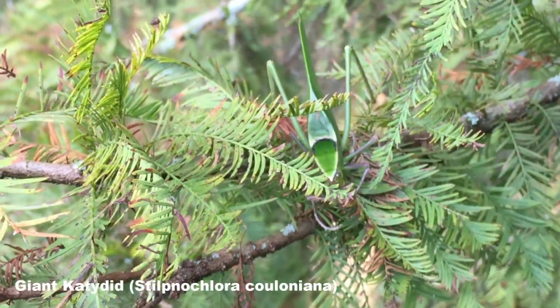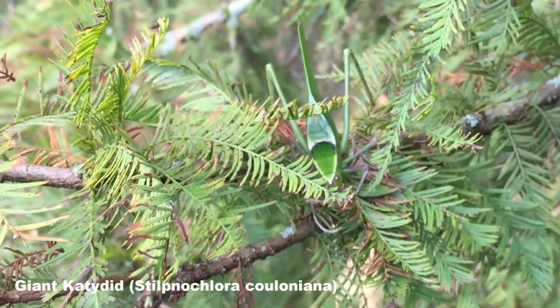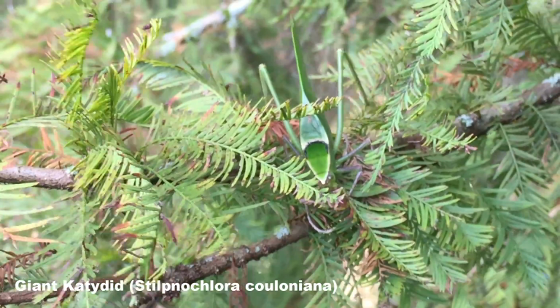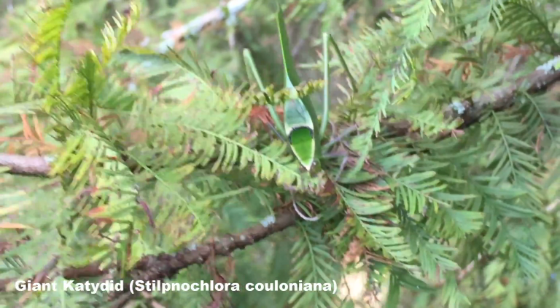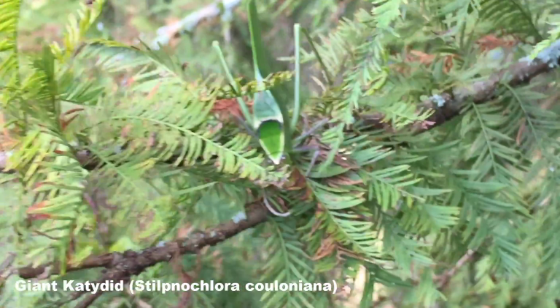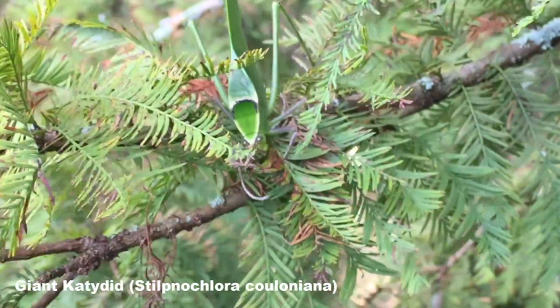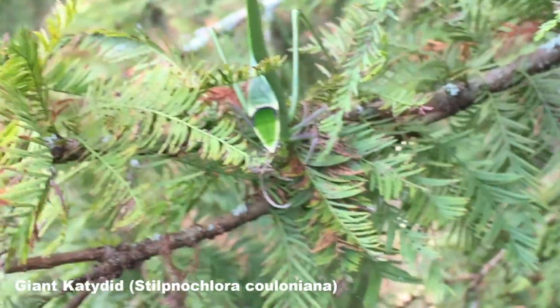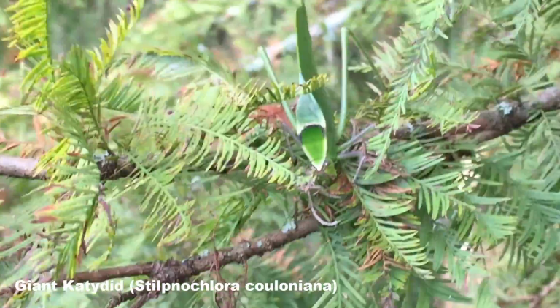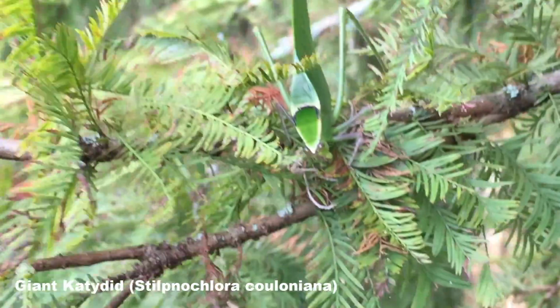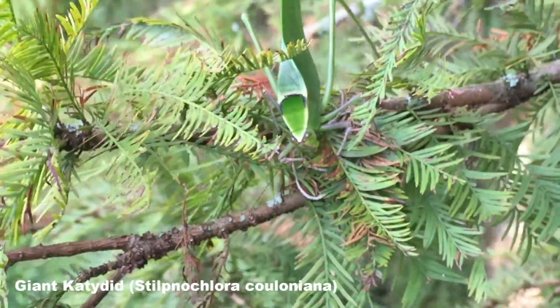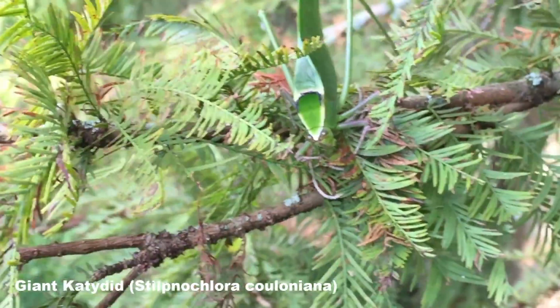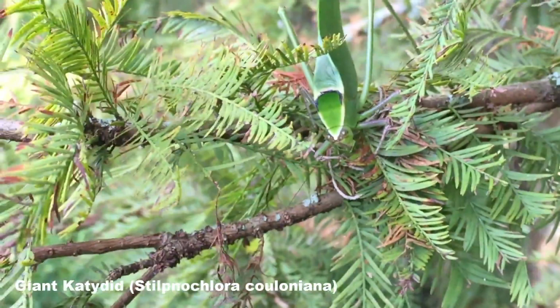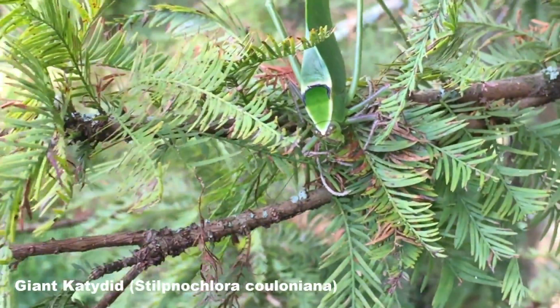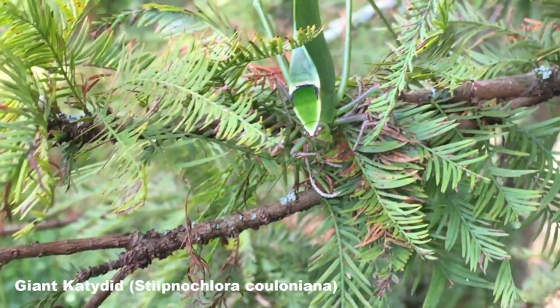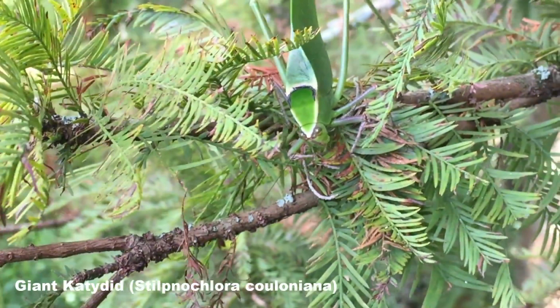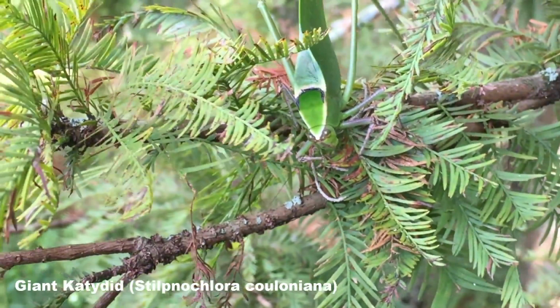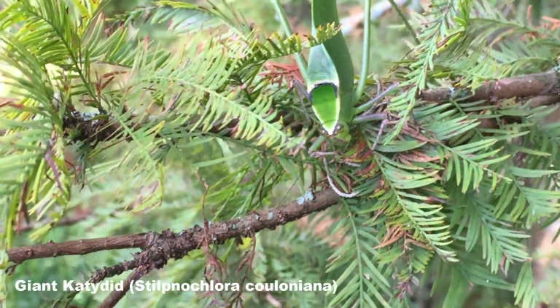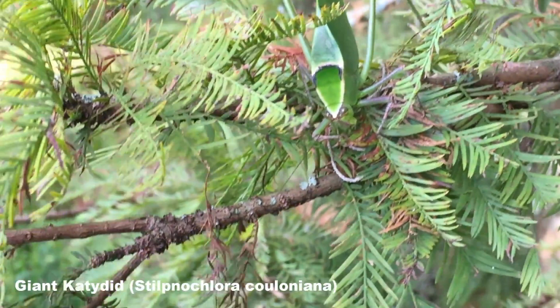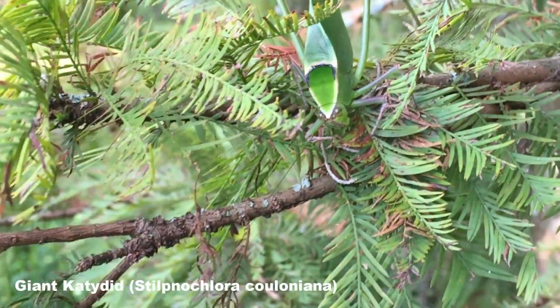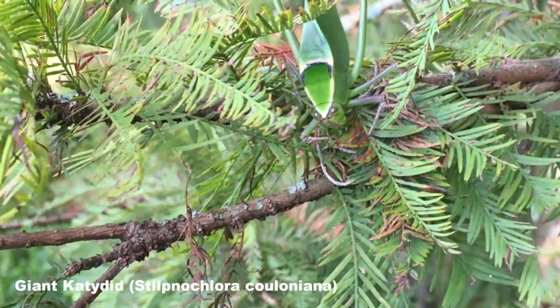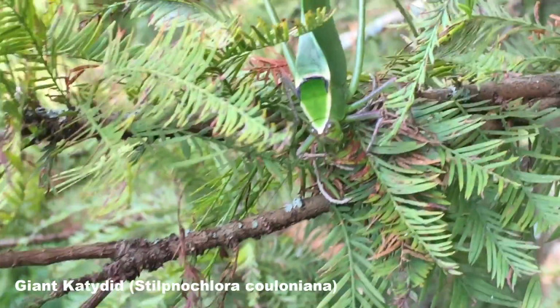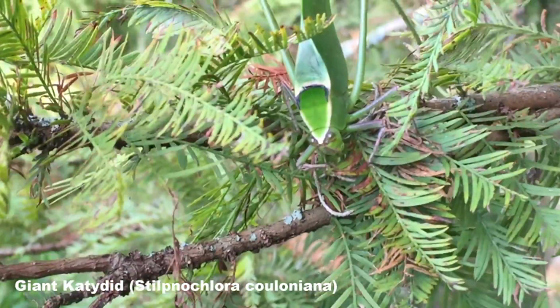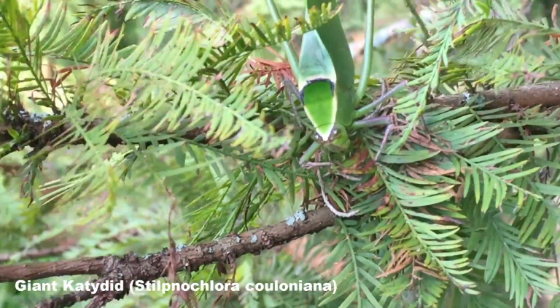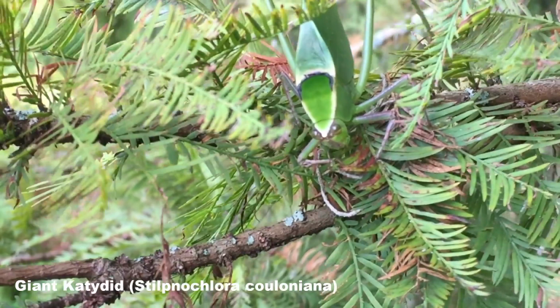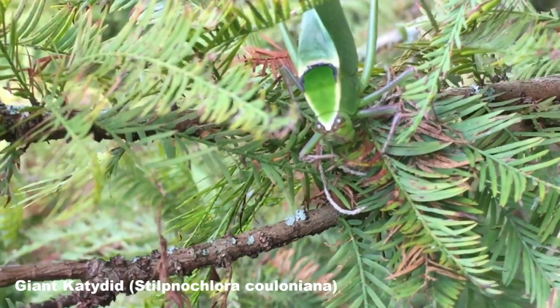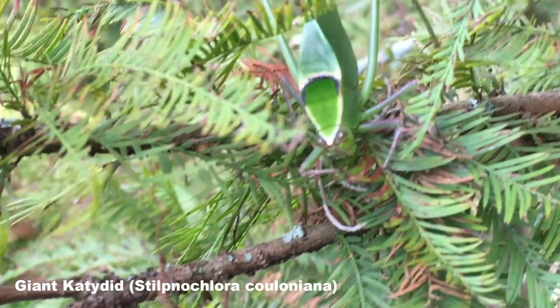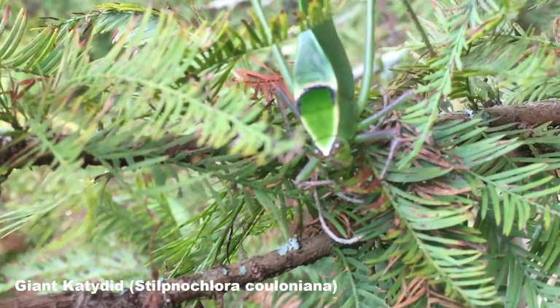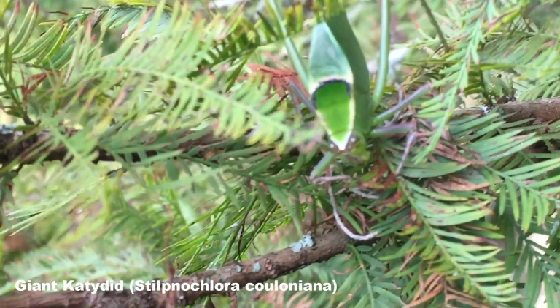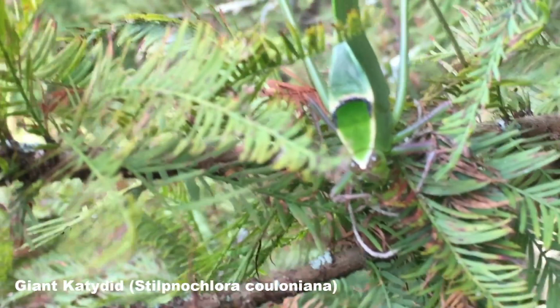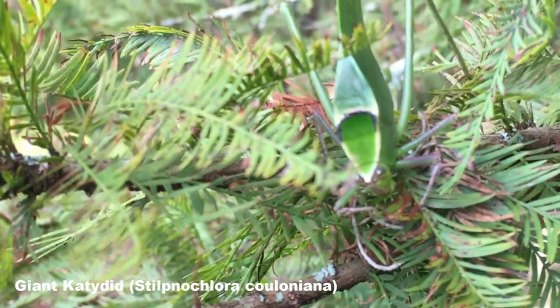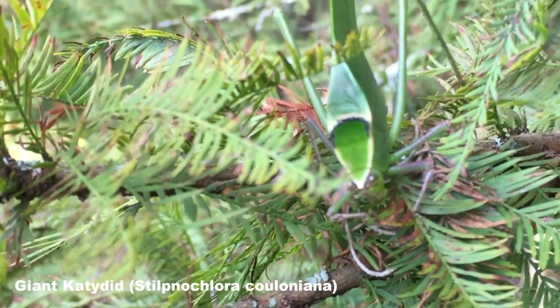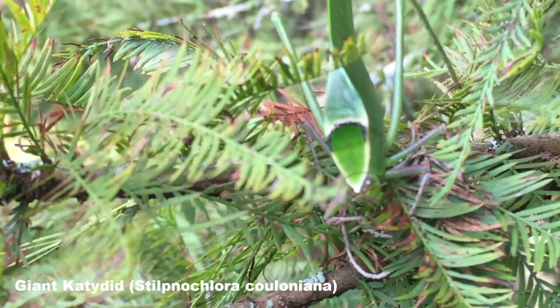This is a giant katydid, a kind of bush cricket. People actually keep these as pets.